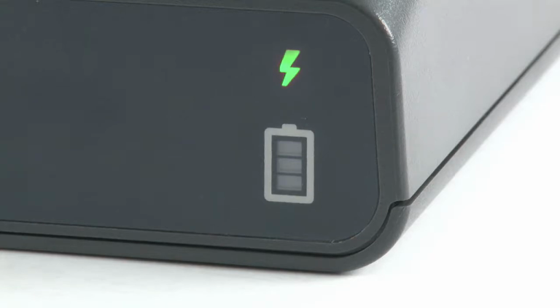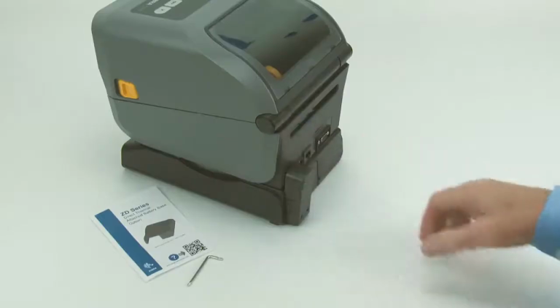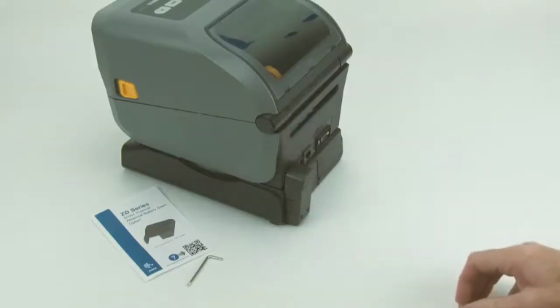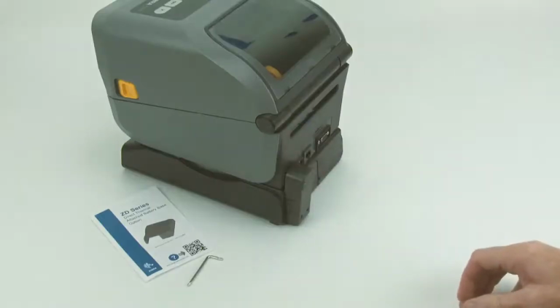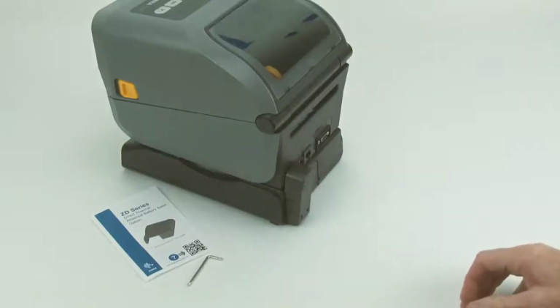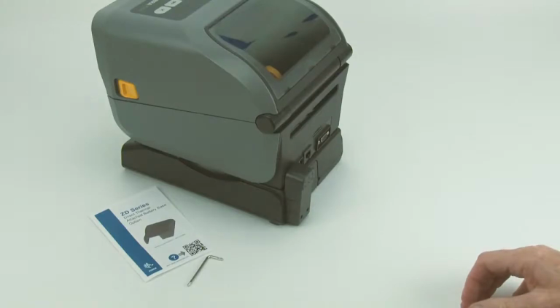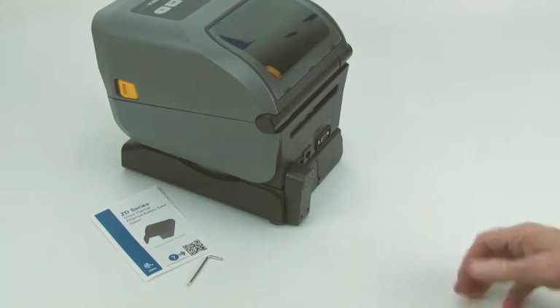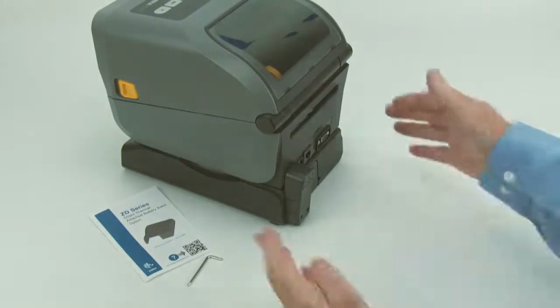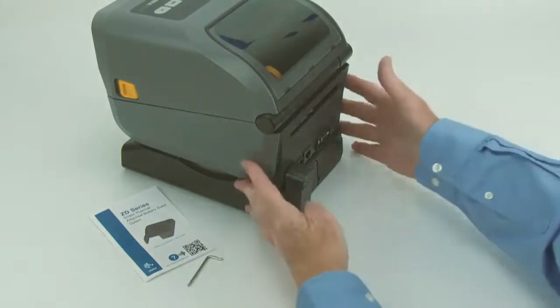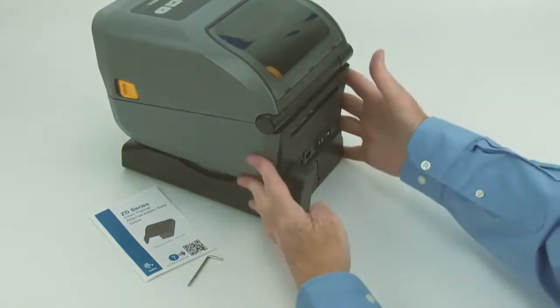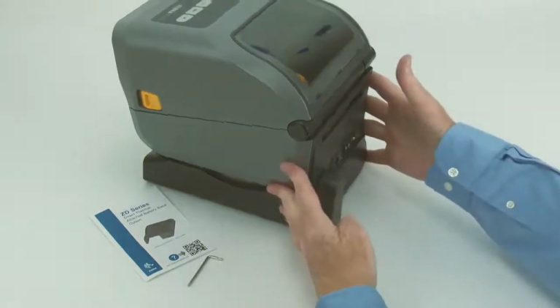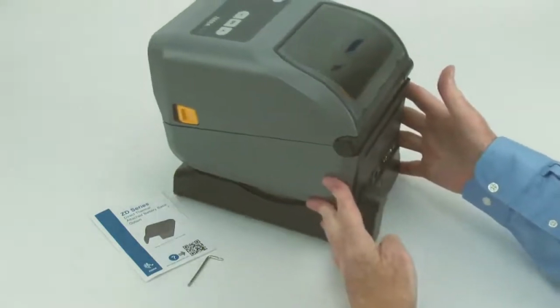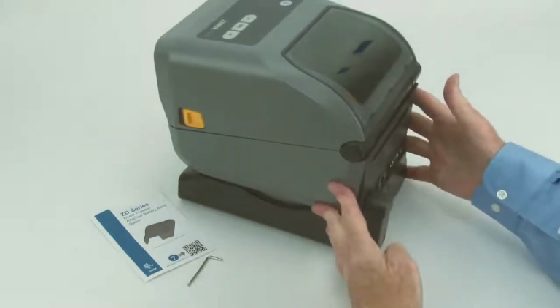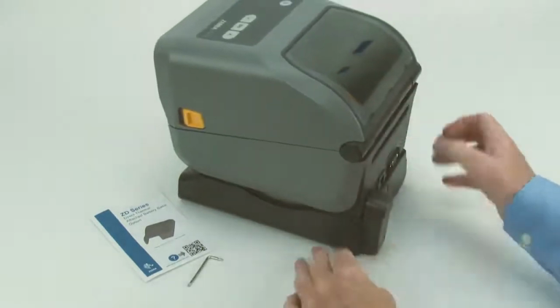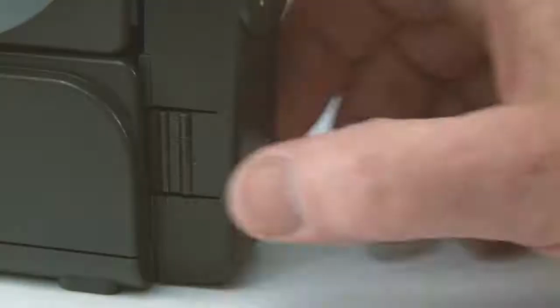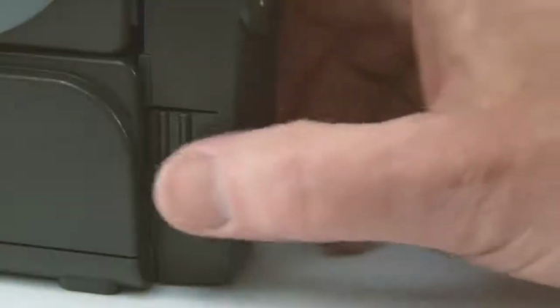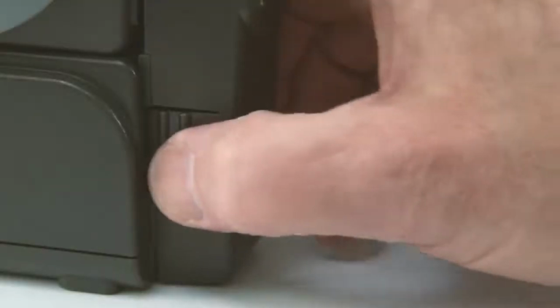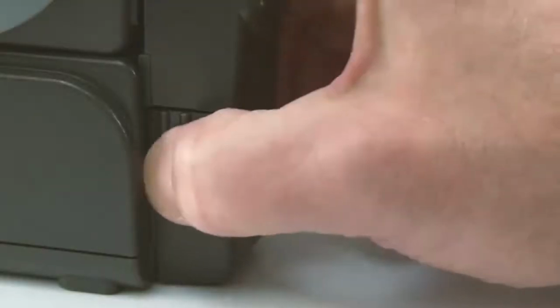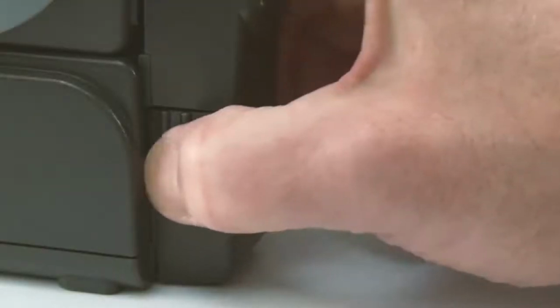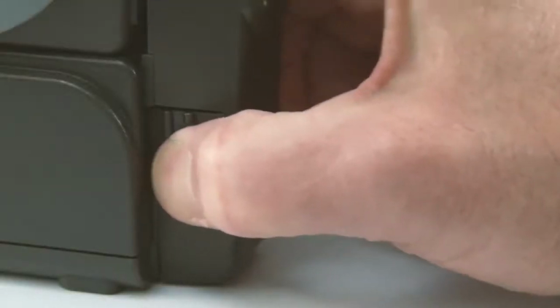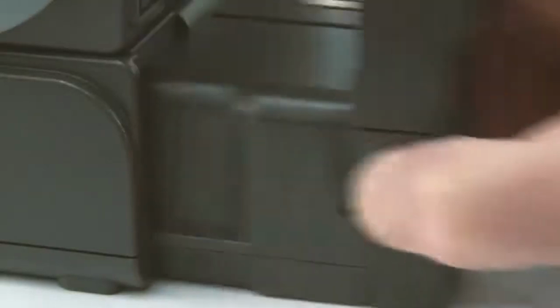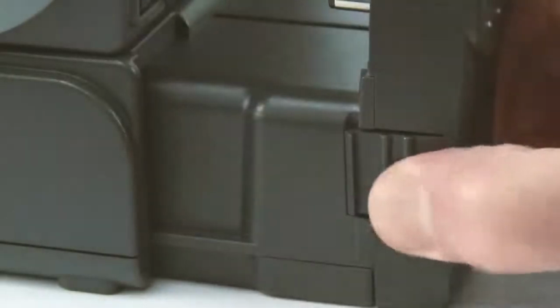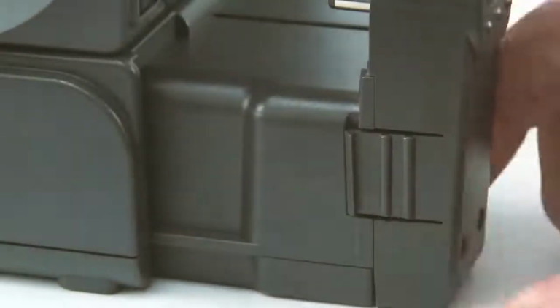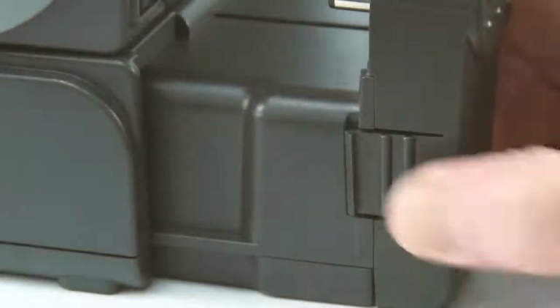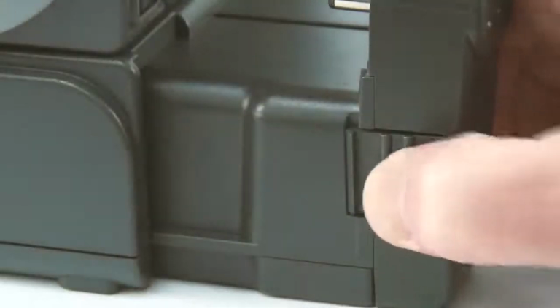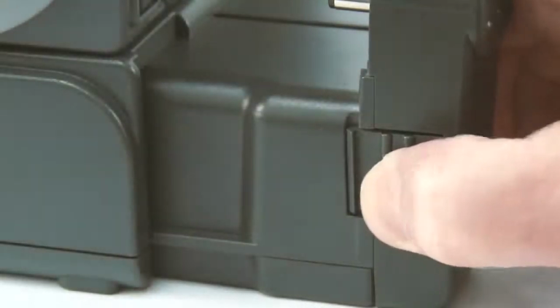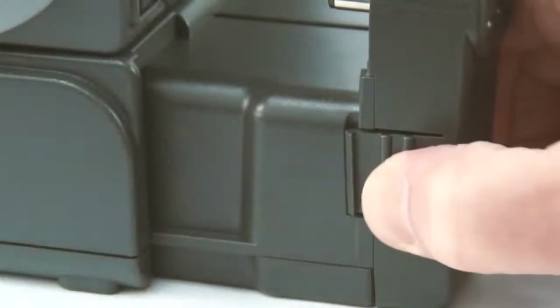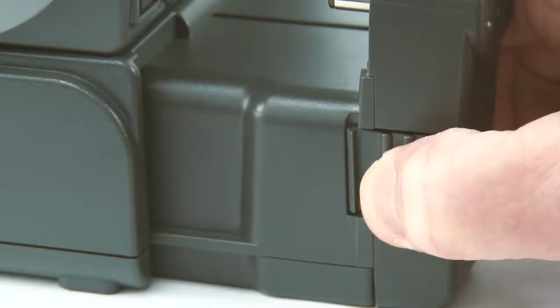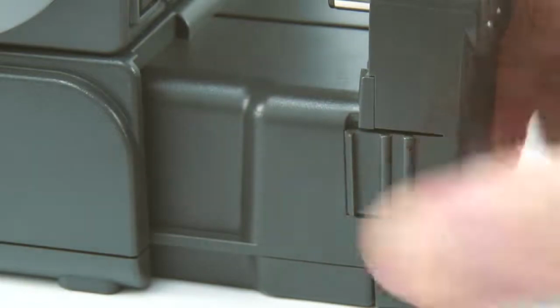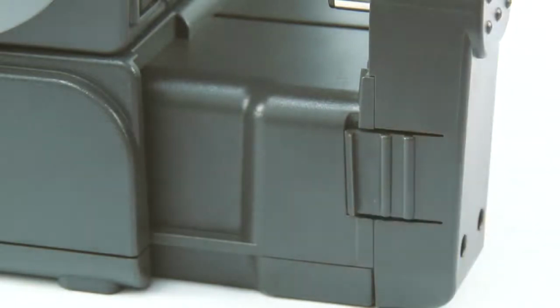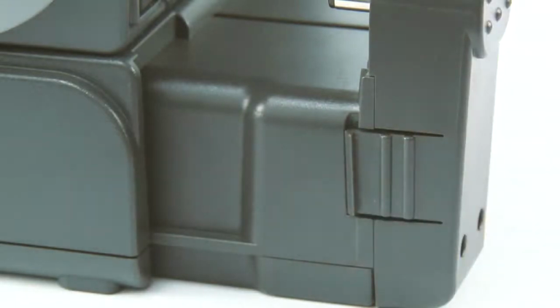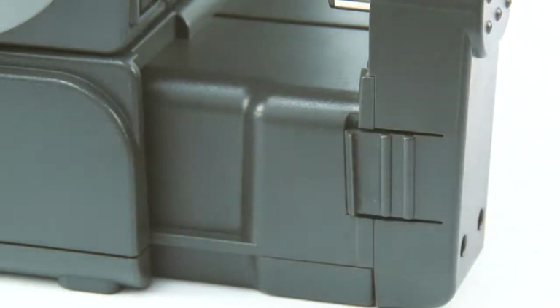To remove the battery from the base, first disconnect the power supply. Press firmly on the latch and pull away from the base.